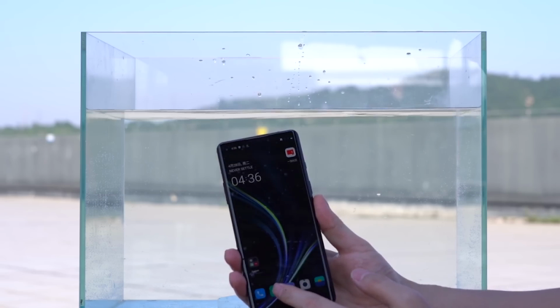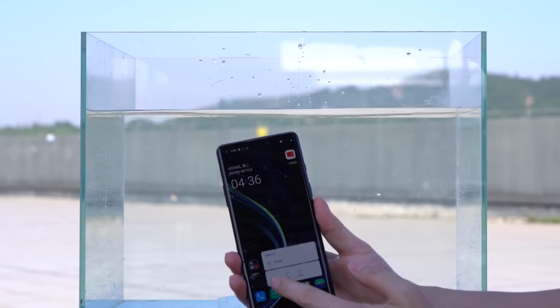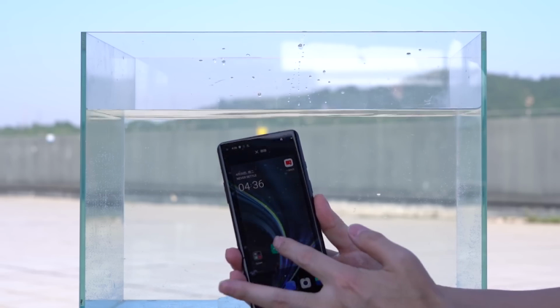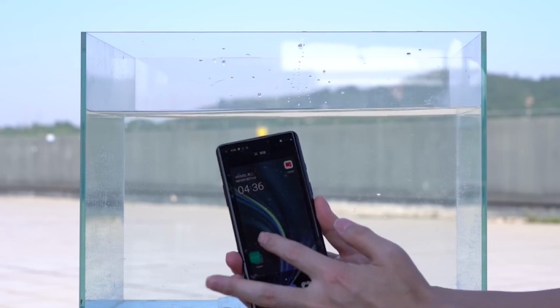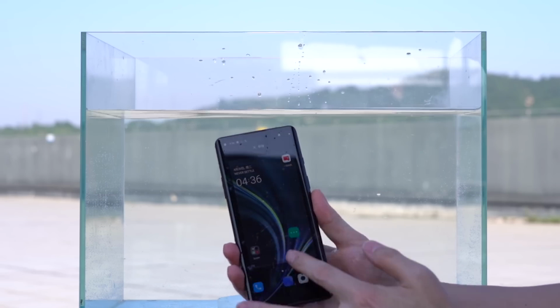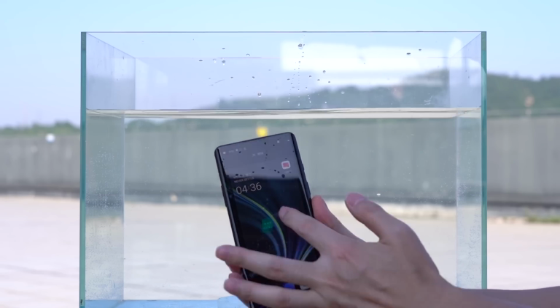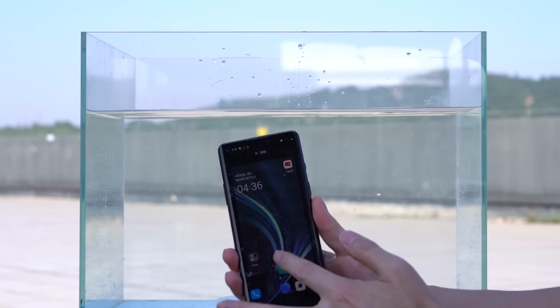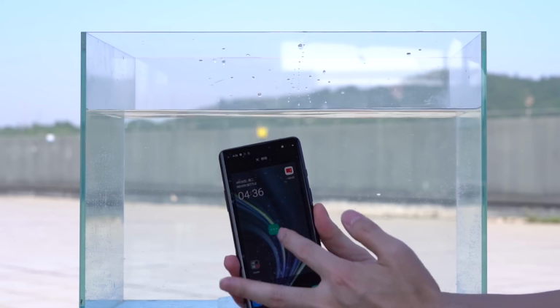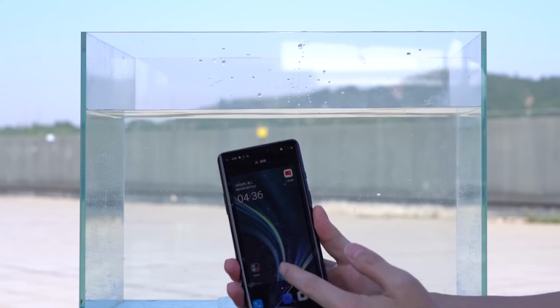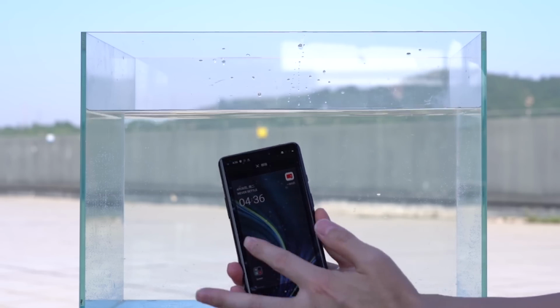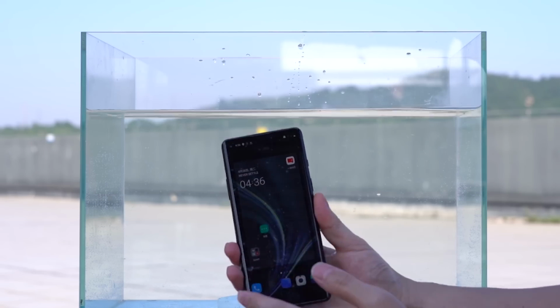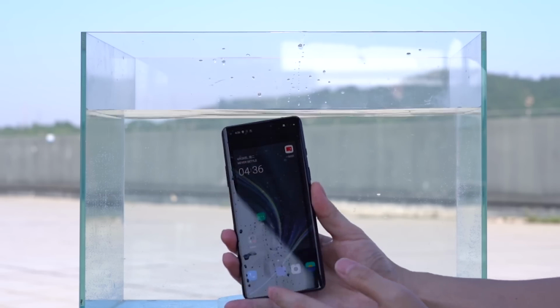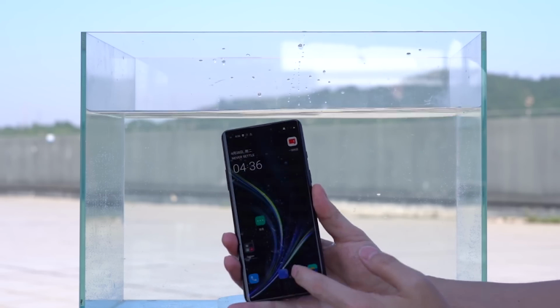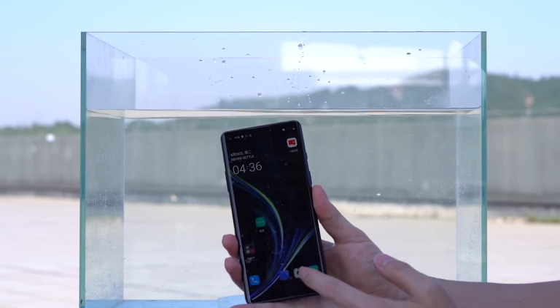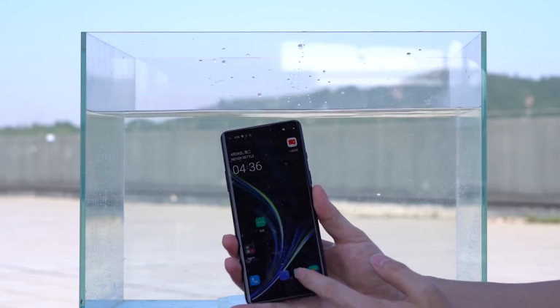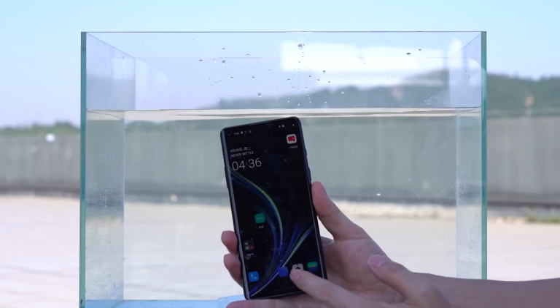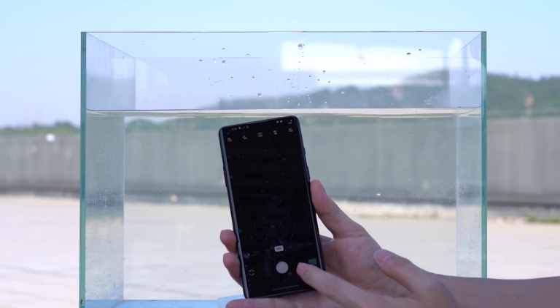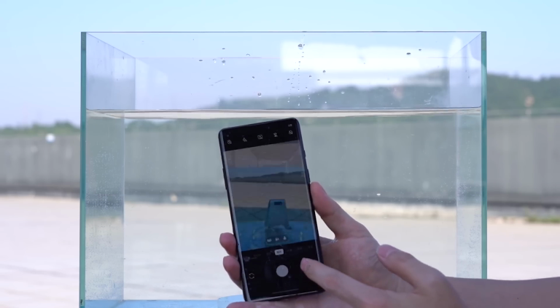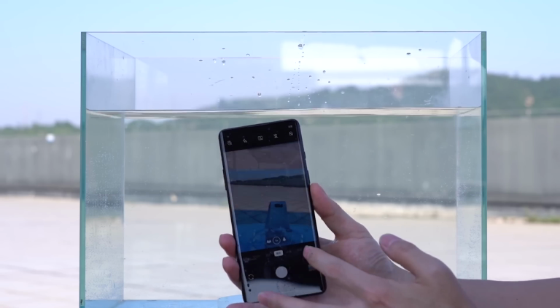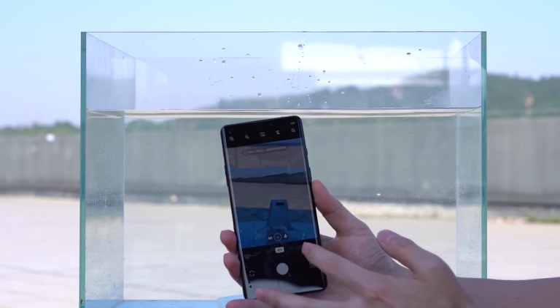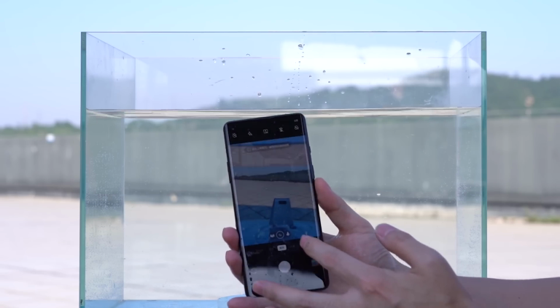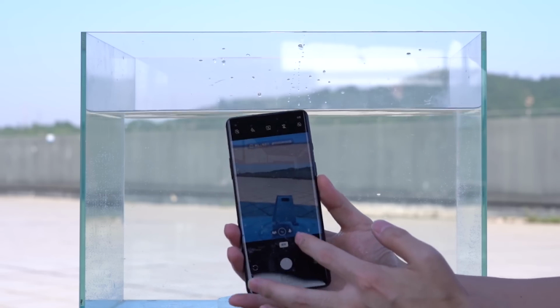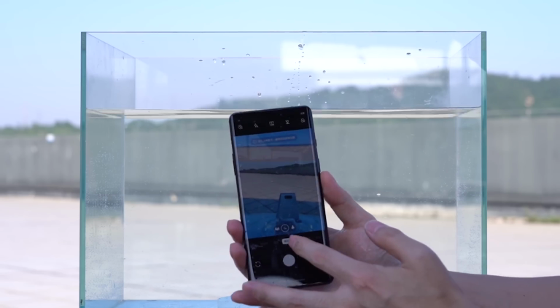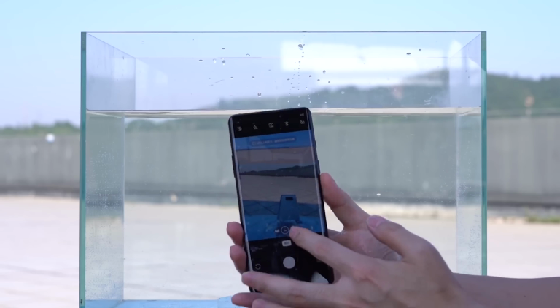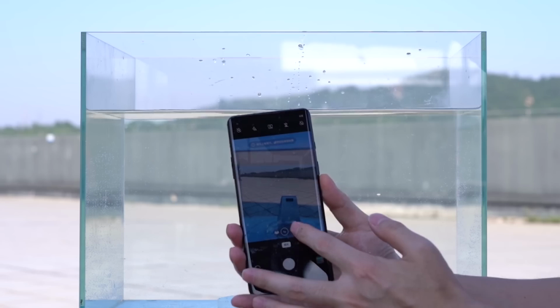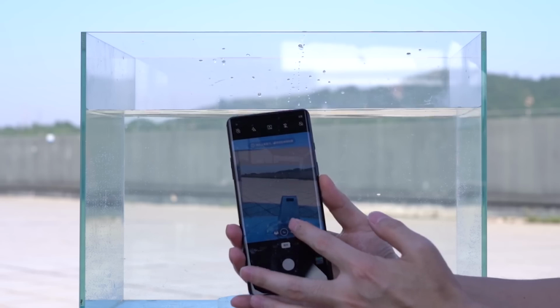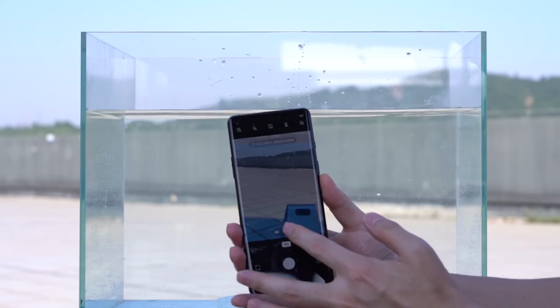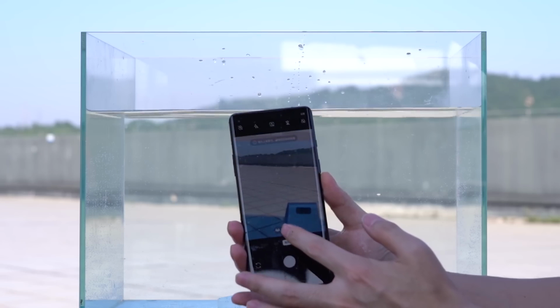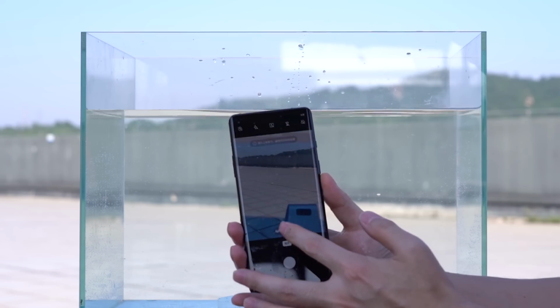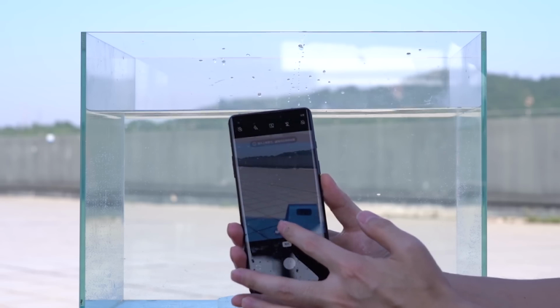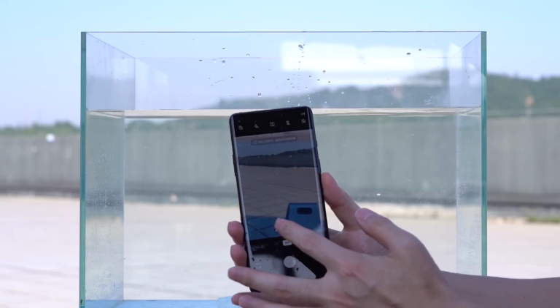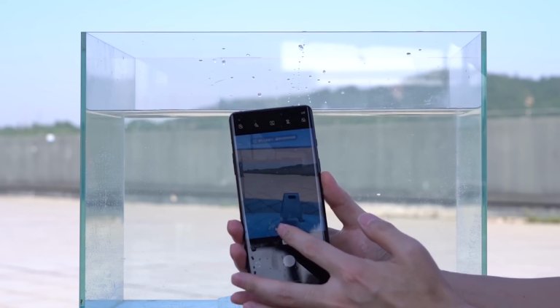We then put the phone into water for 10 minutes. There were no bubbles and everything was normal.